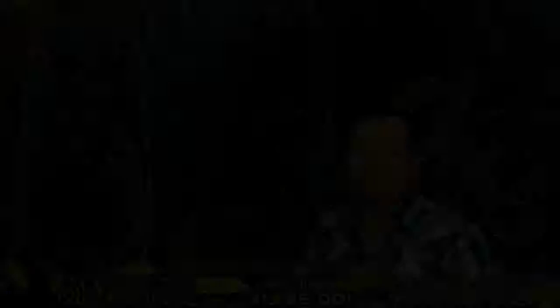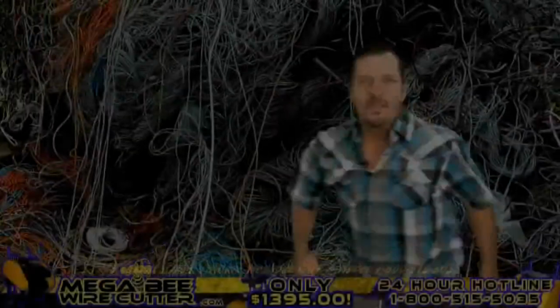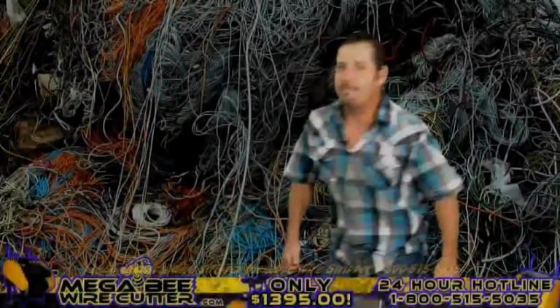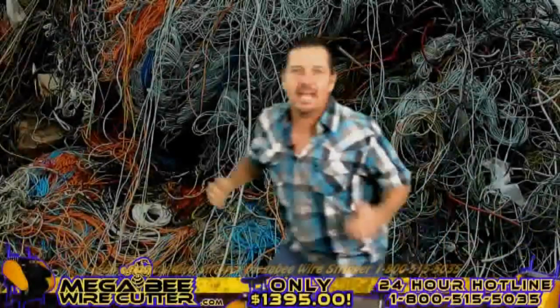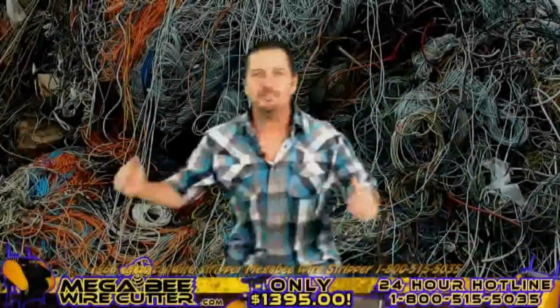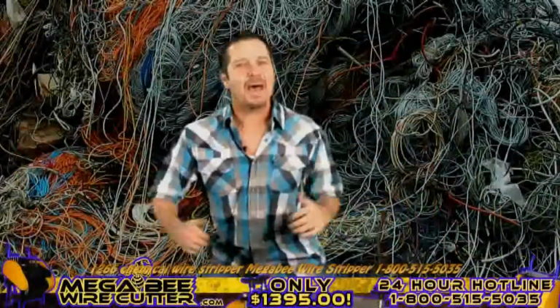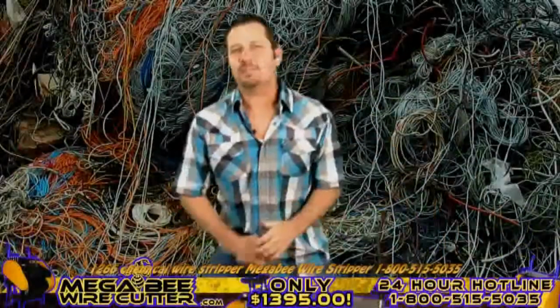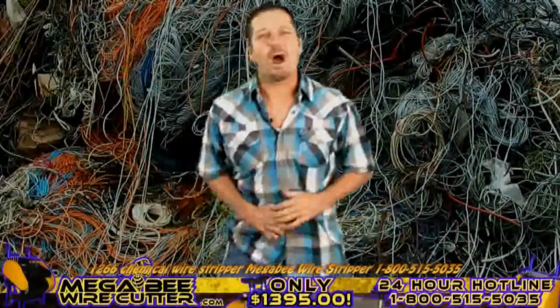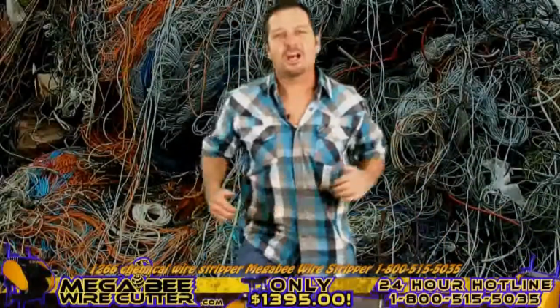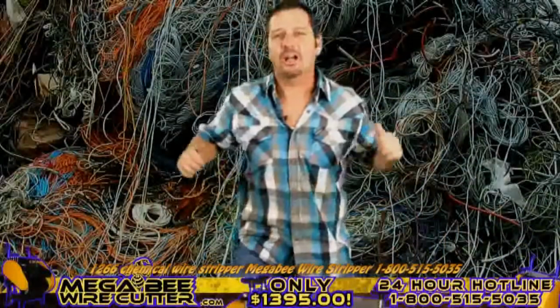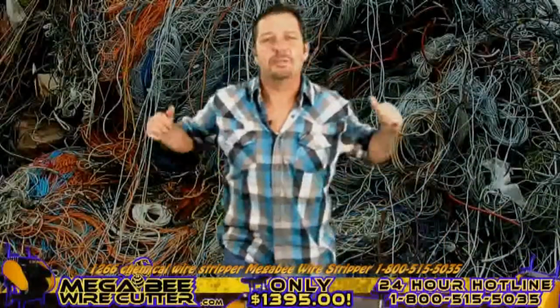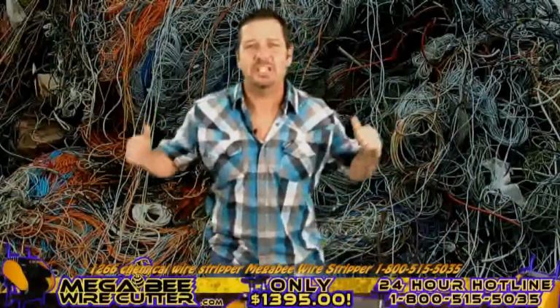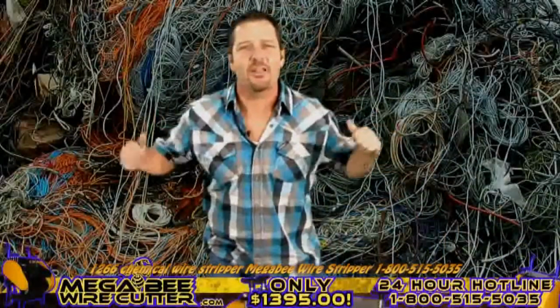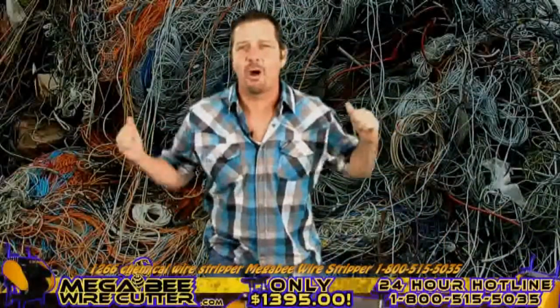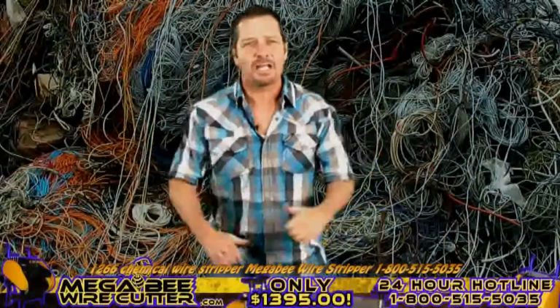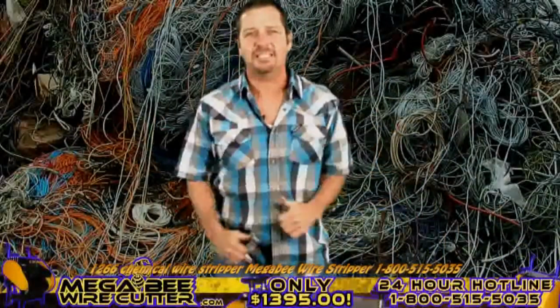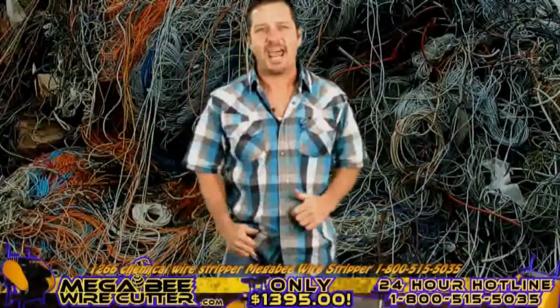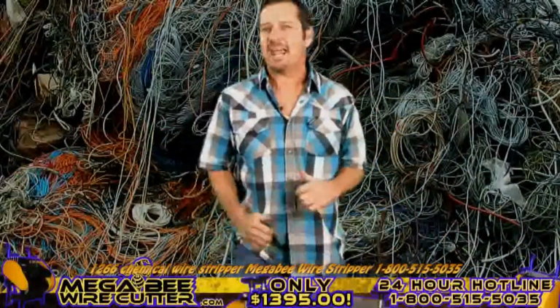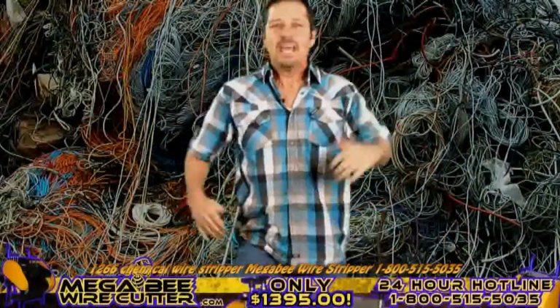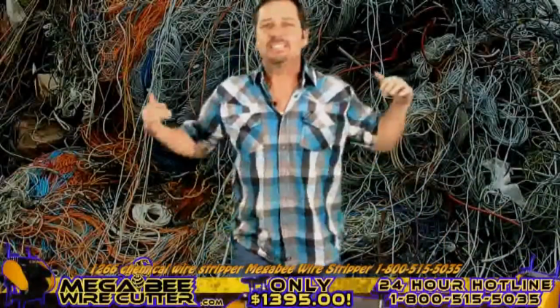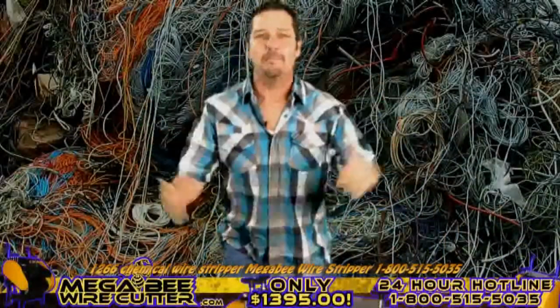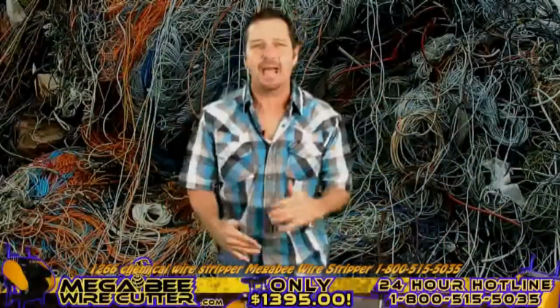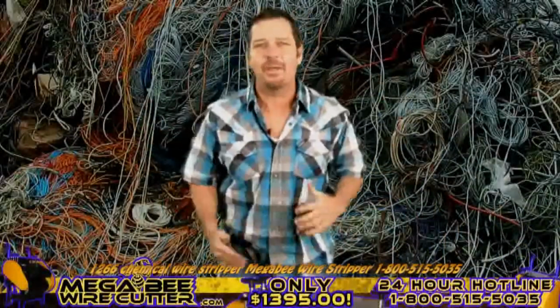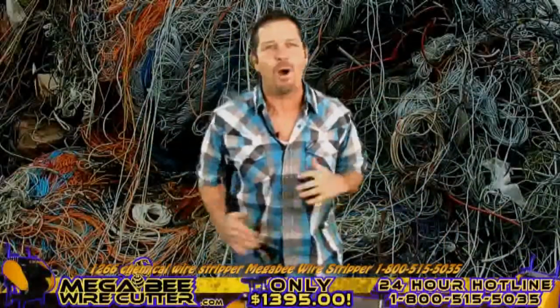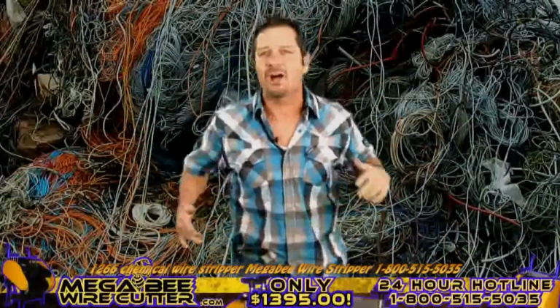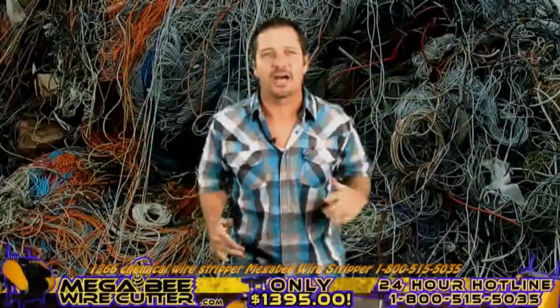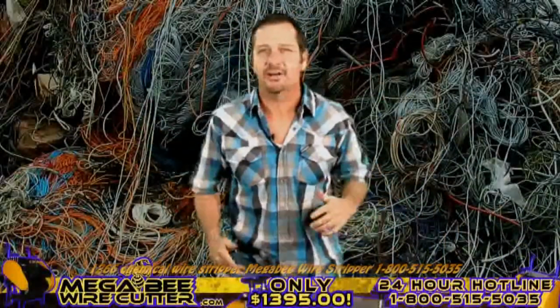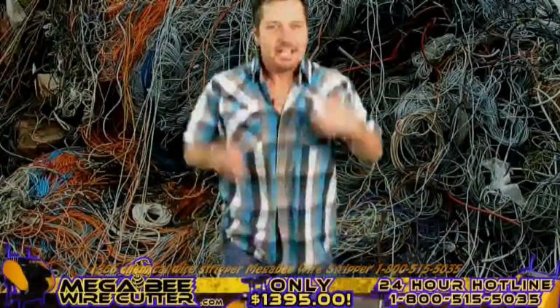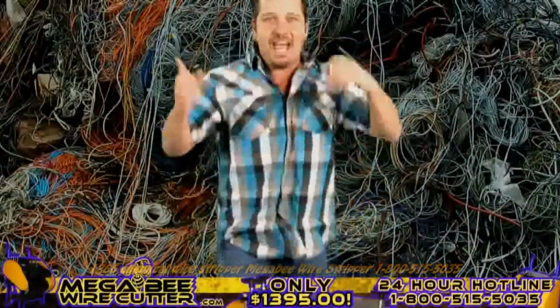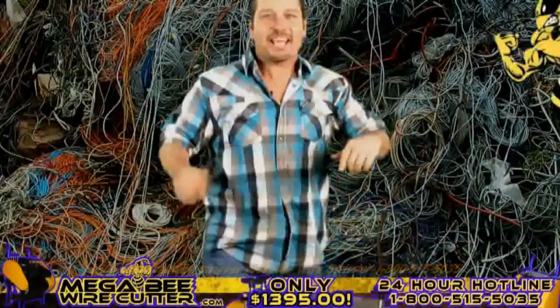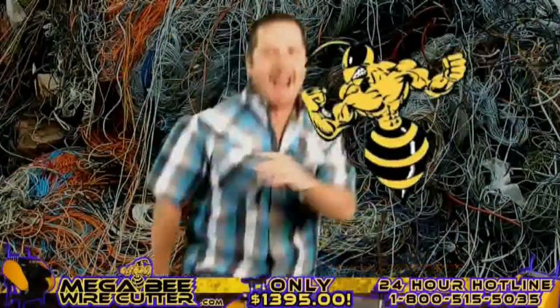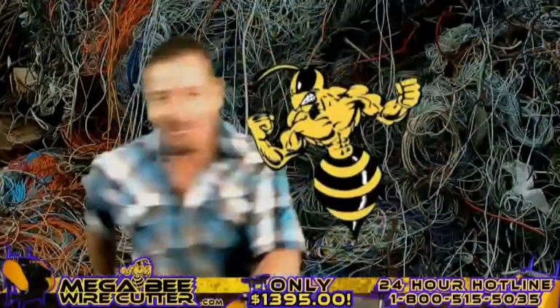The biggest, baddest wire cutter machine on the market today is the MegaBeat Wire Cutter. Check it out!